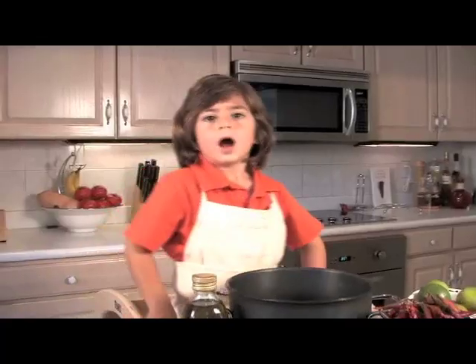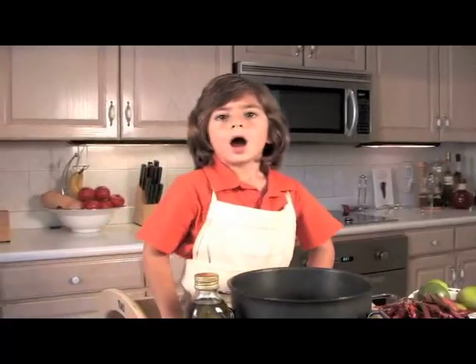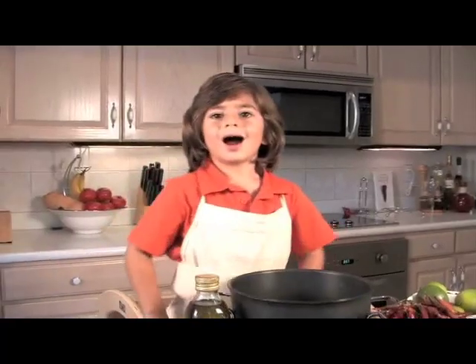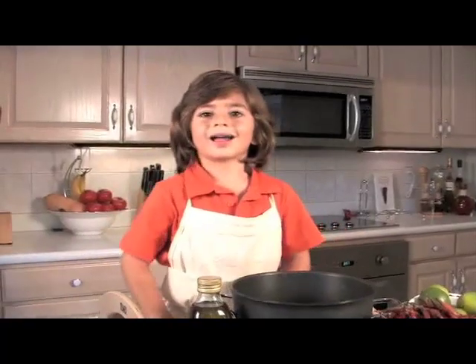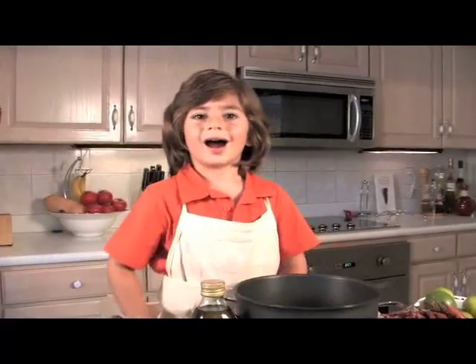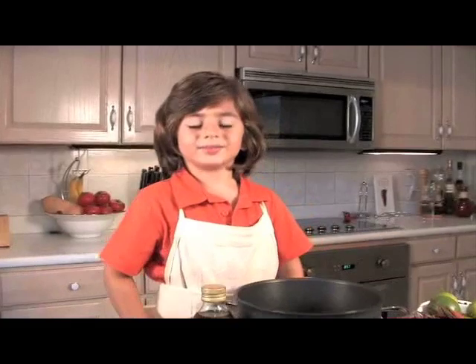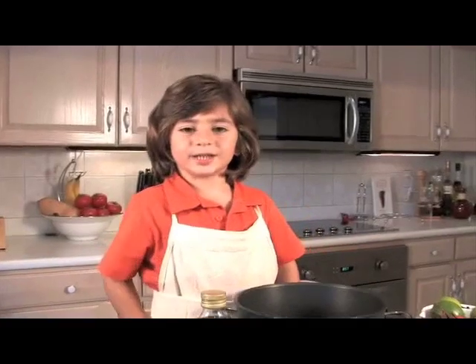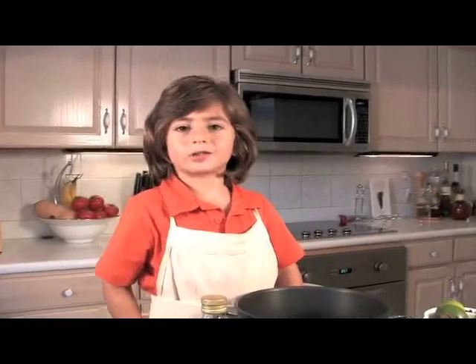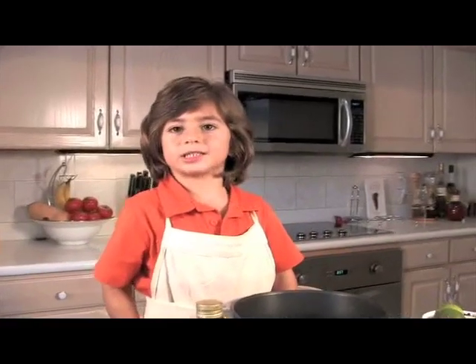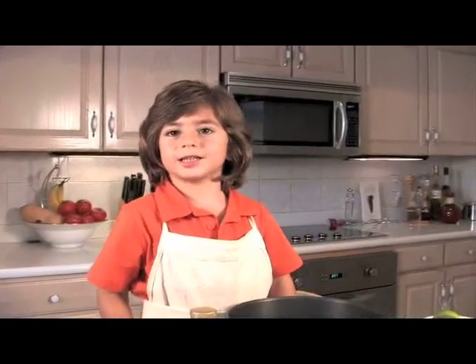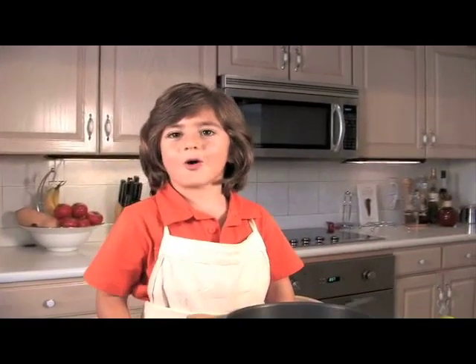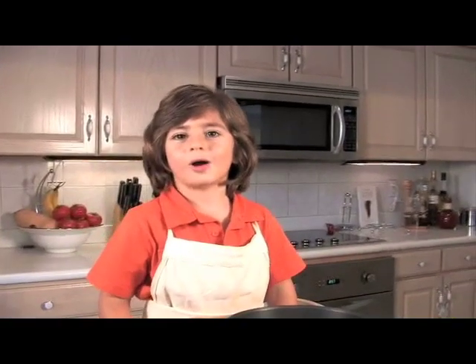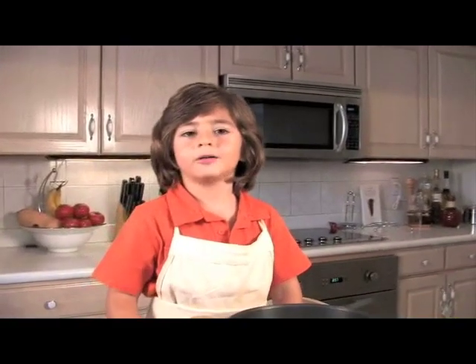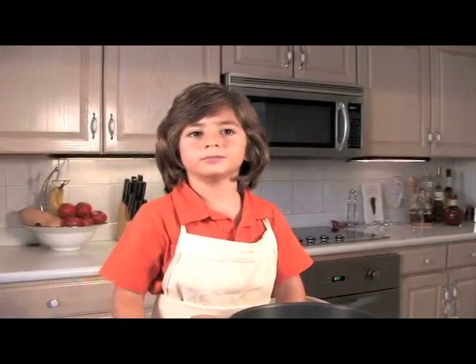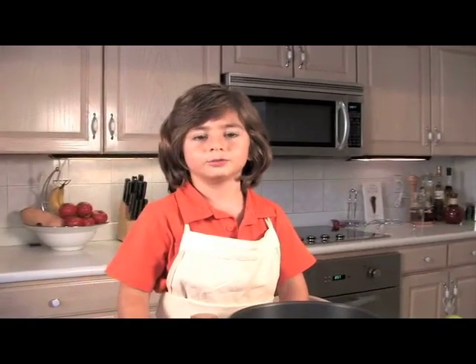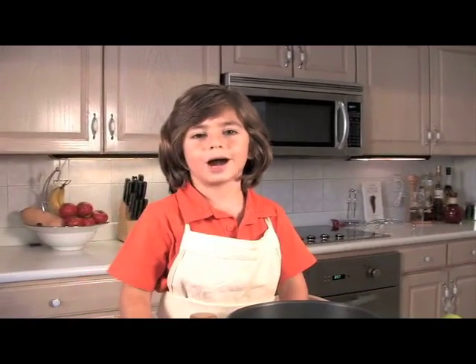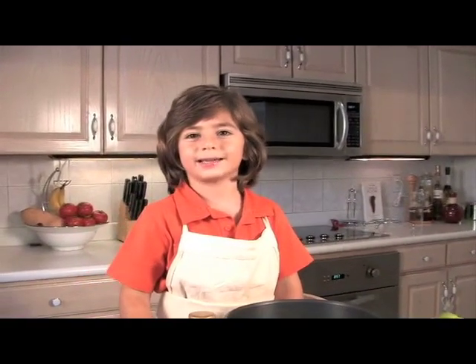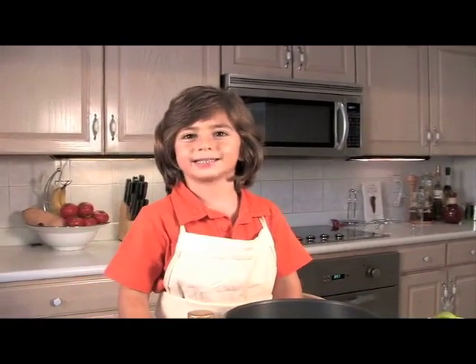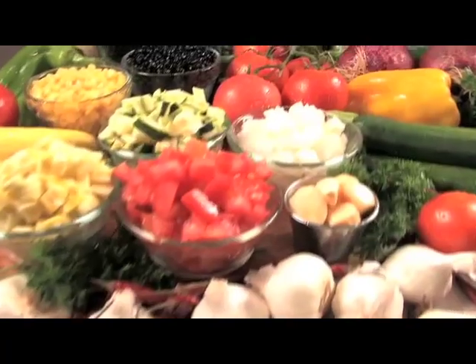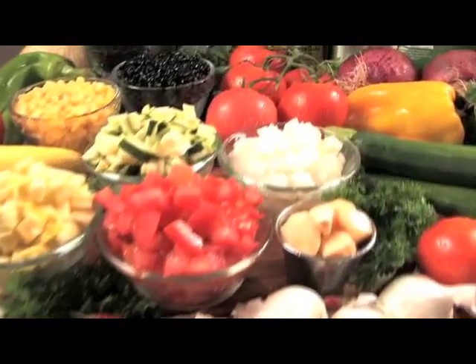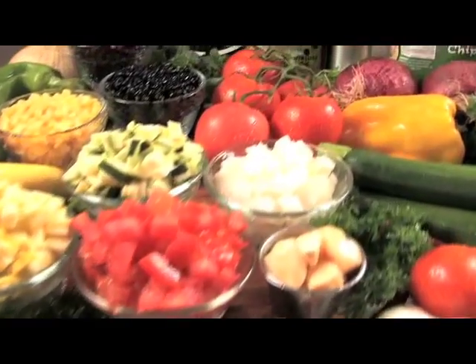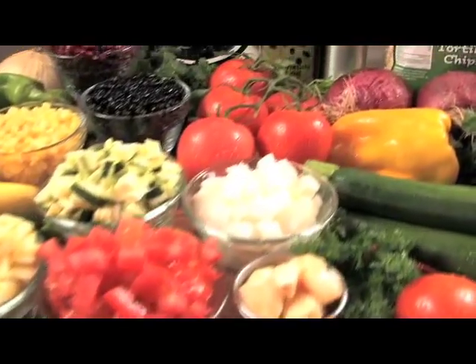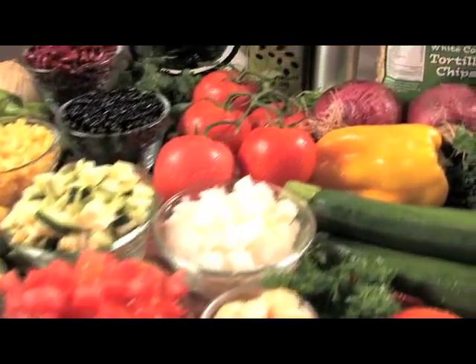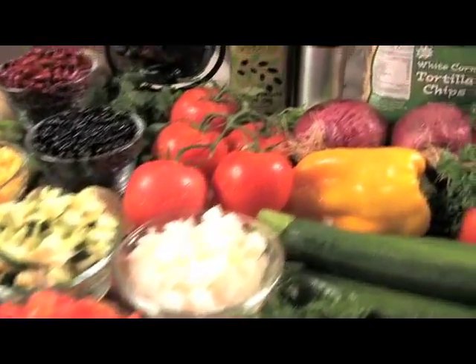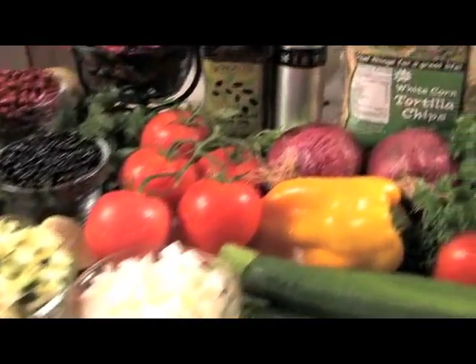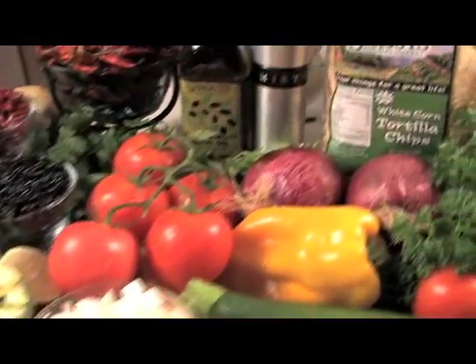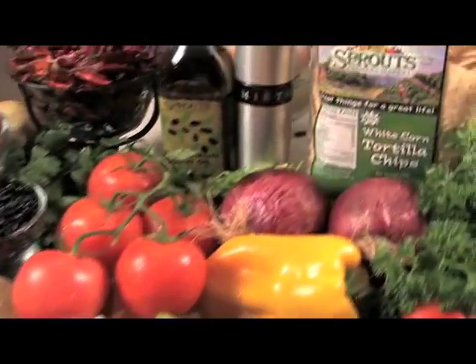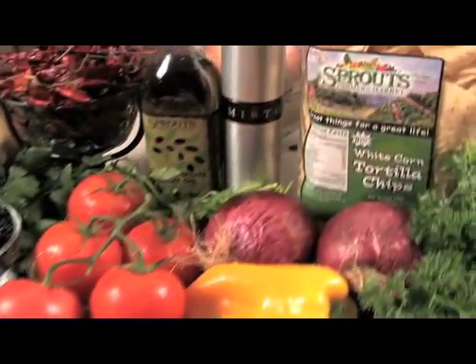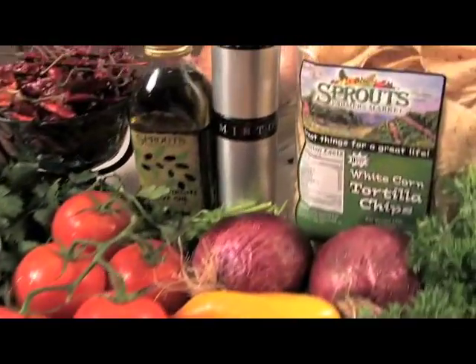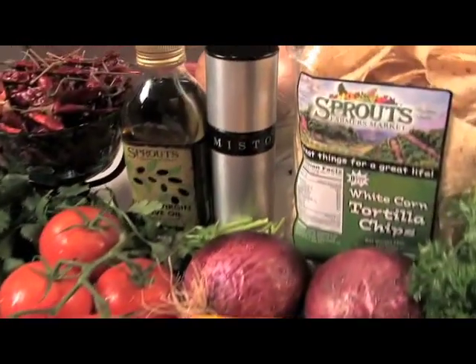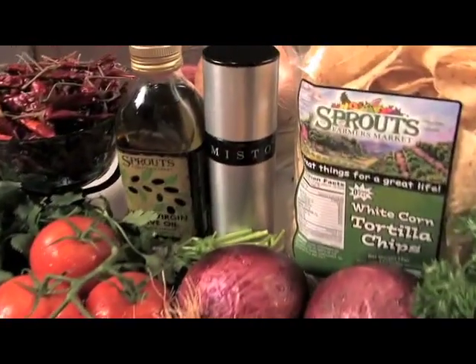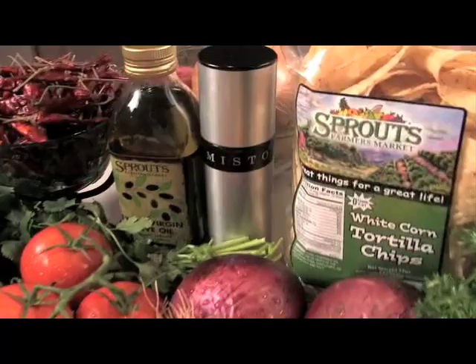Hi, I'm Gina Alcatina and welcome to my kitchen. Today we're going to make firehouse chili.